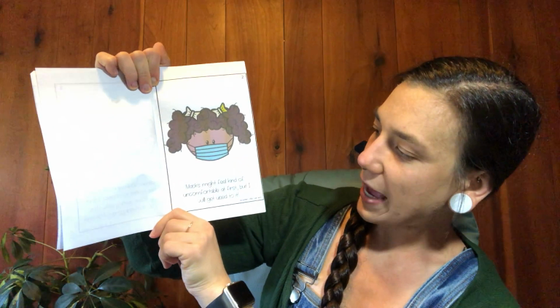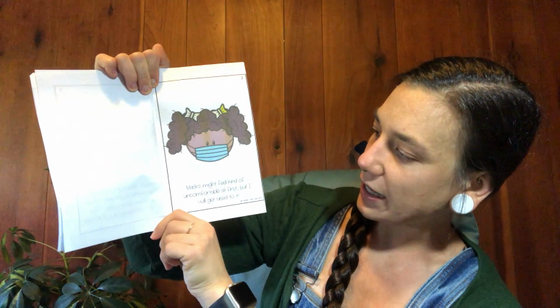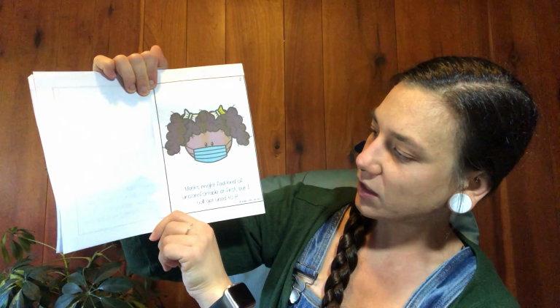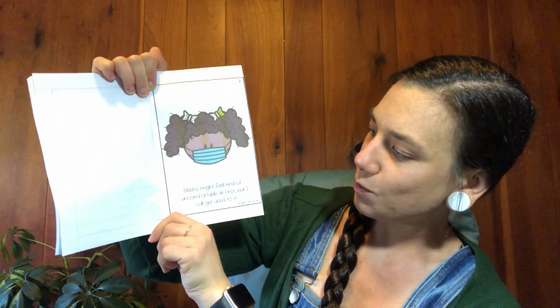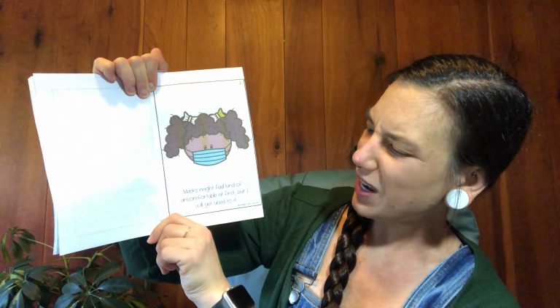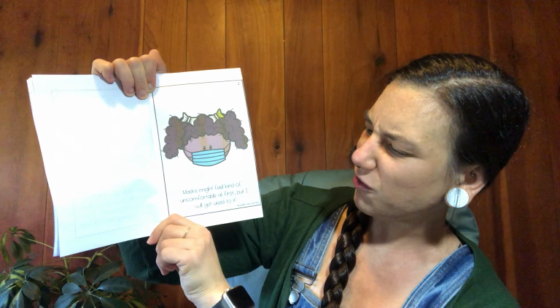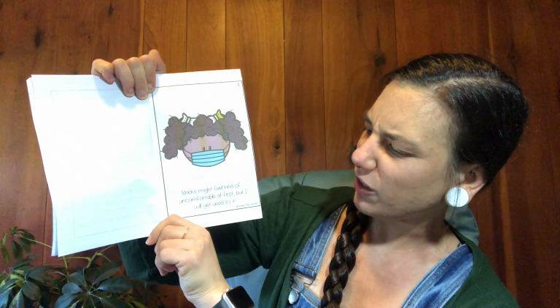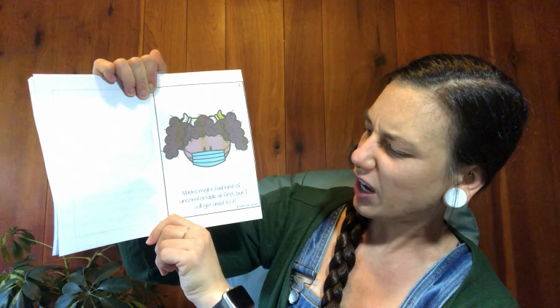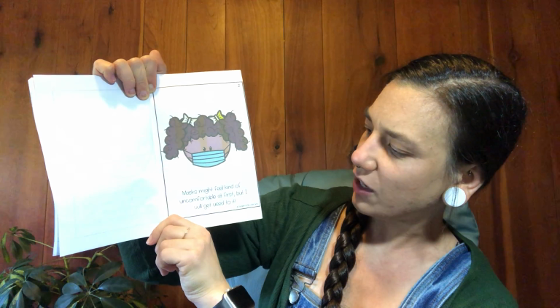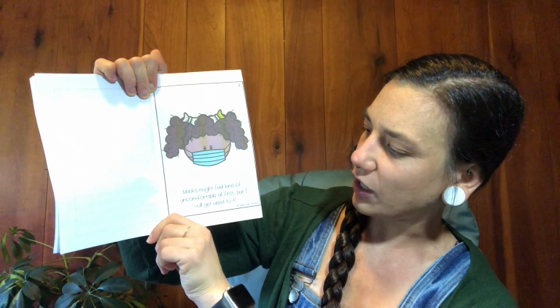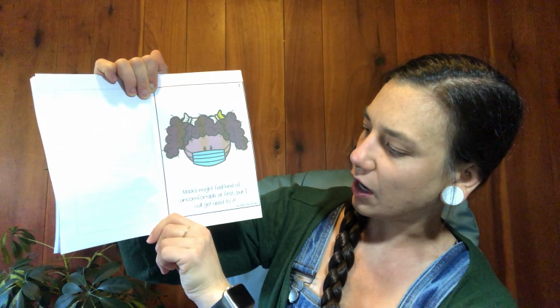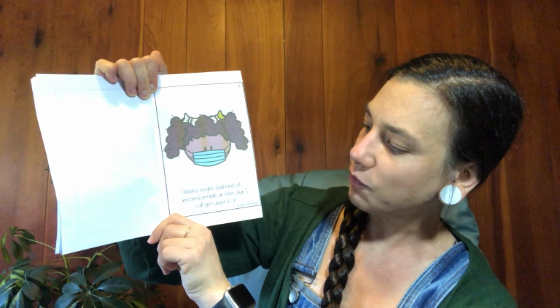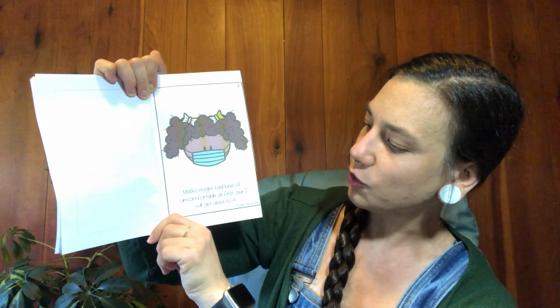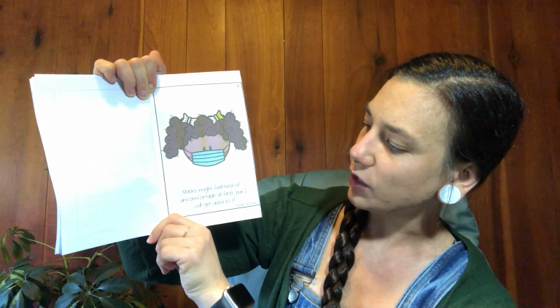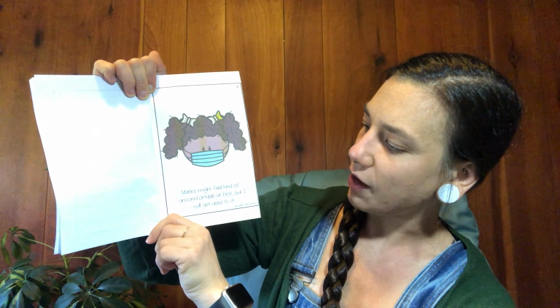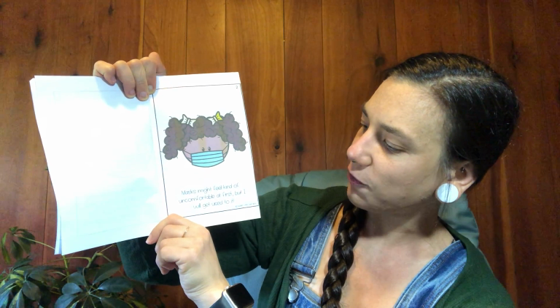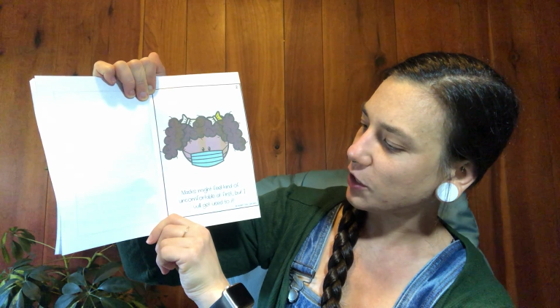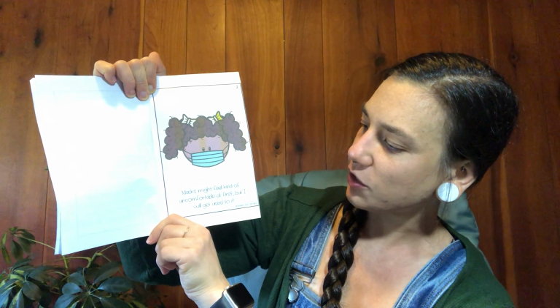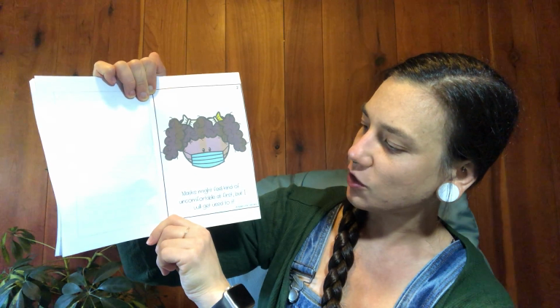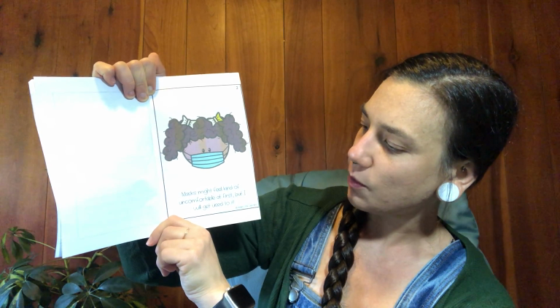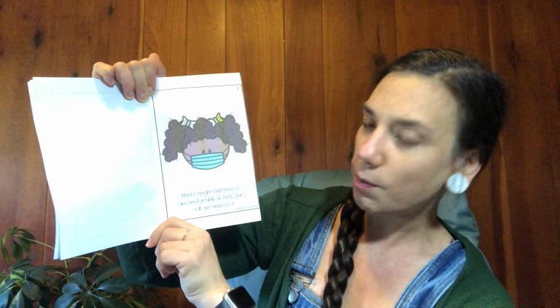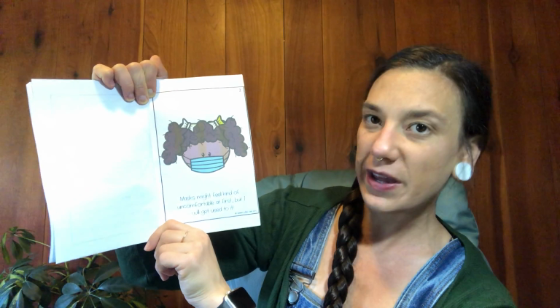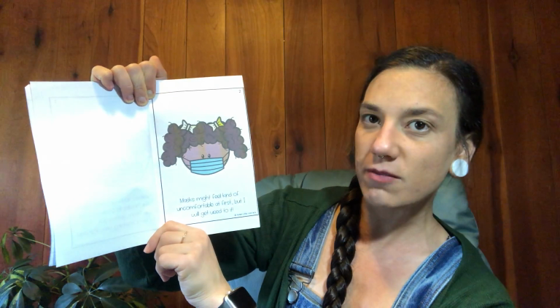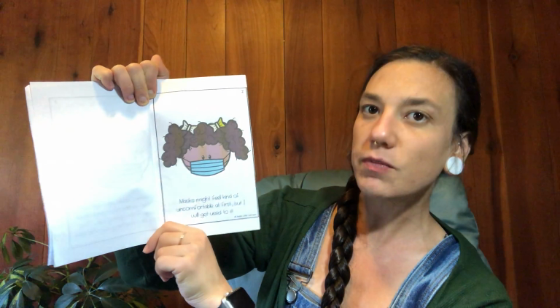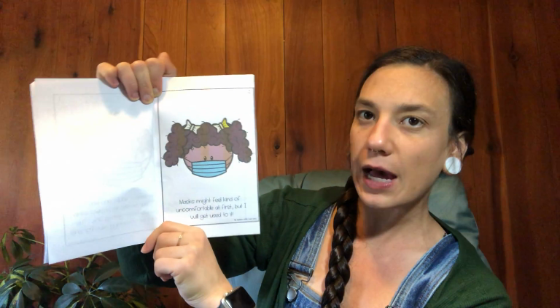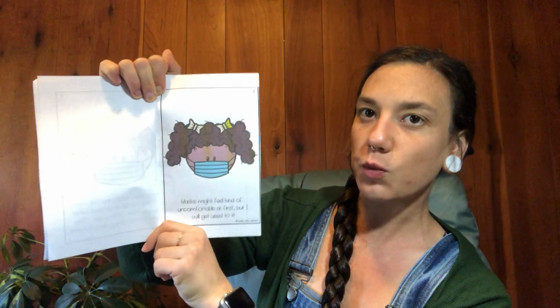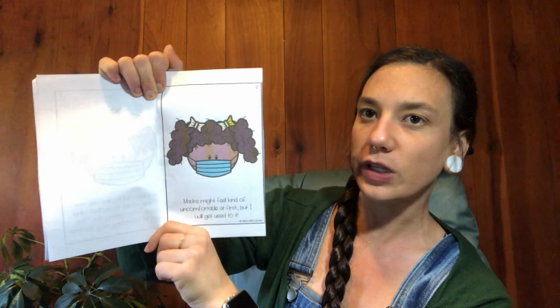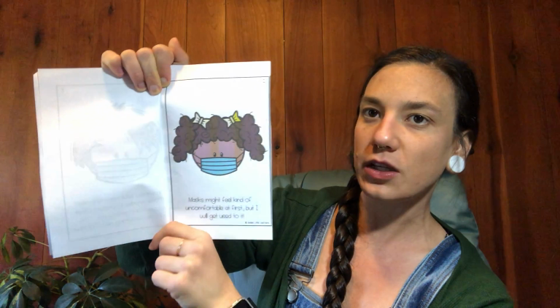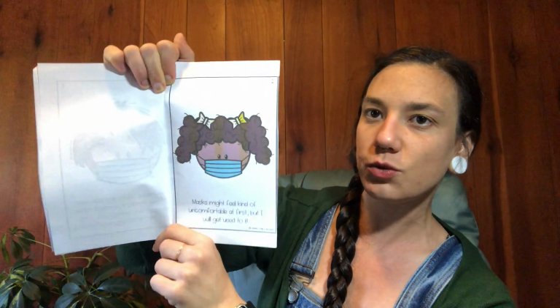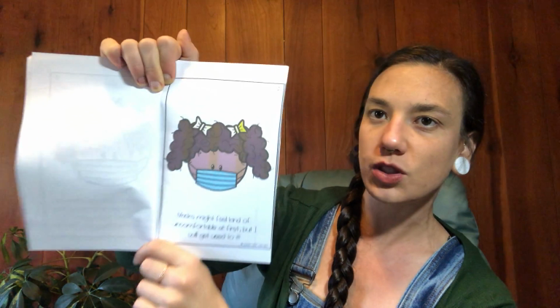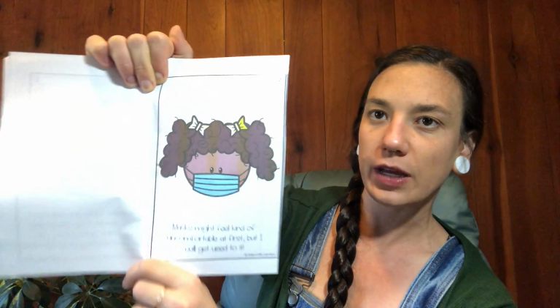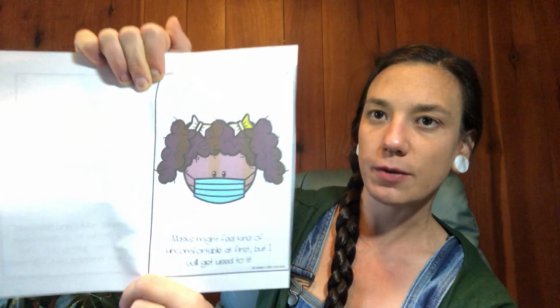Masks might feel kind of uncomfortable at first, but I will get used to it.